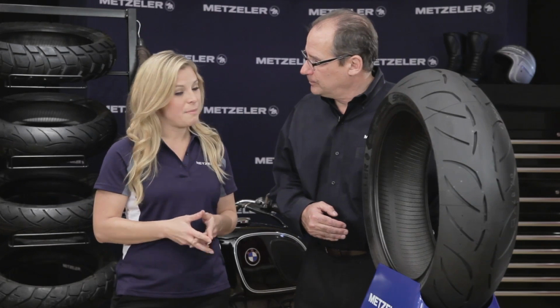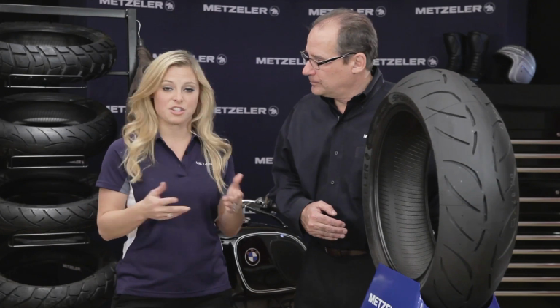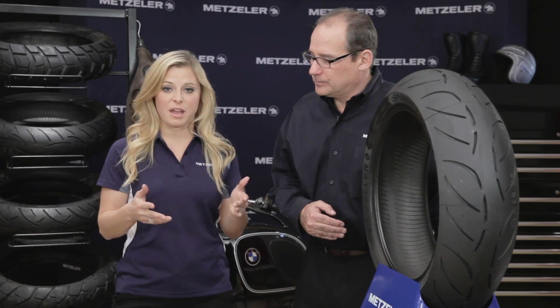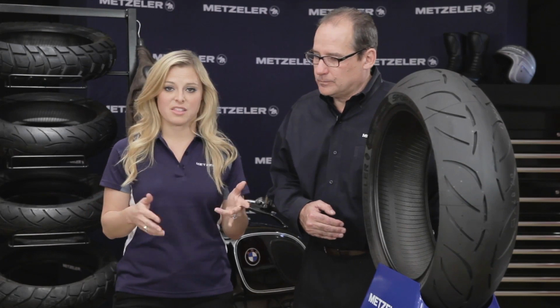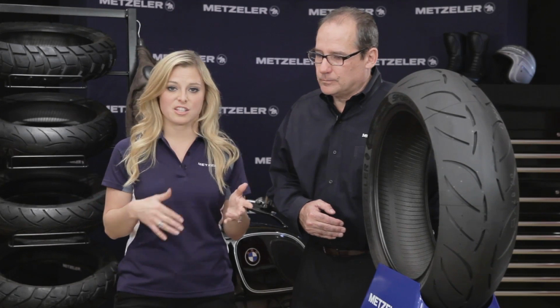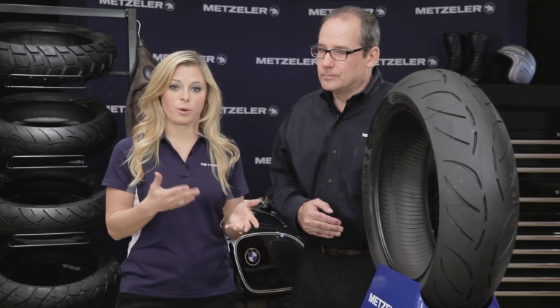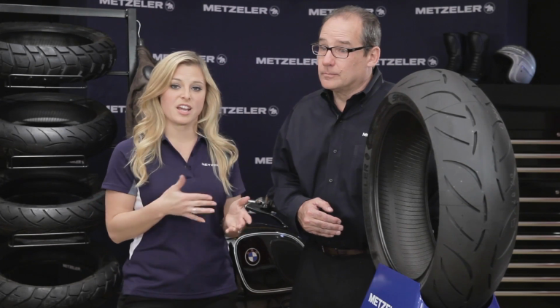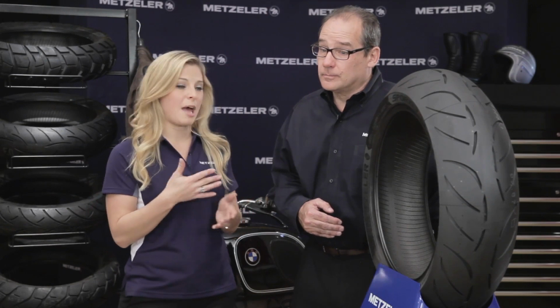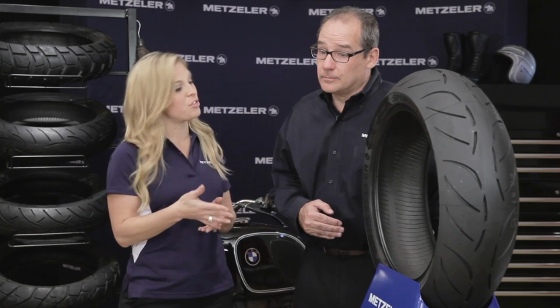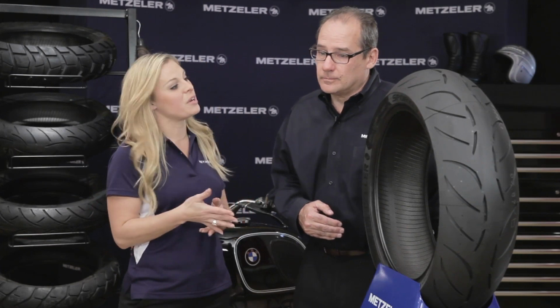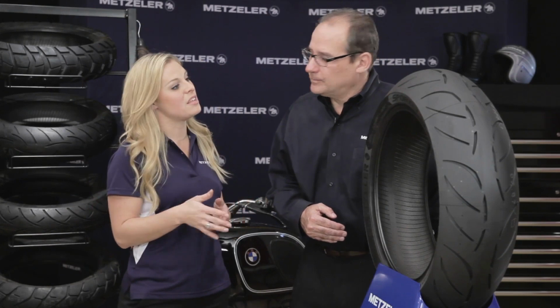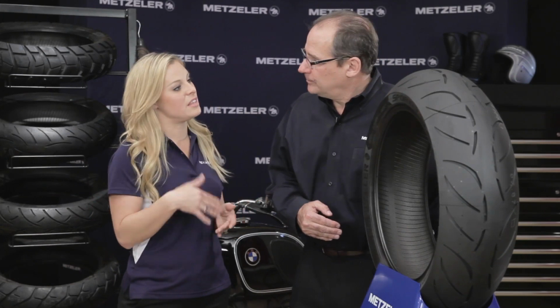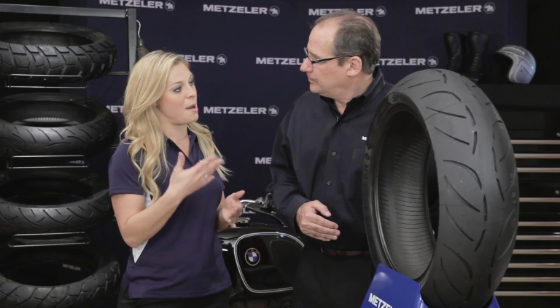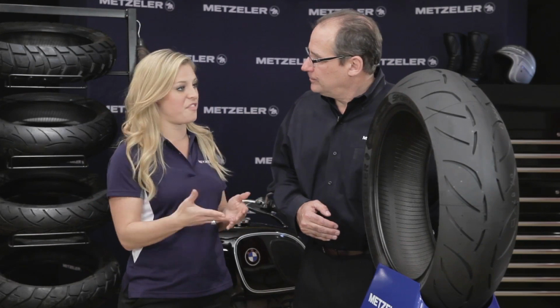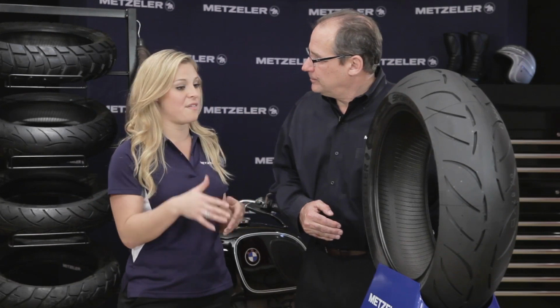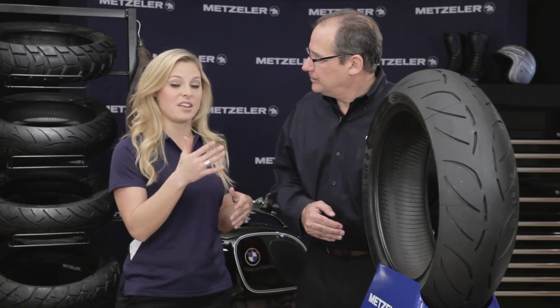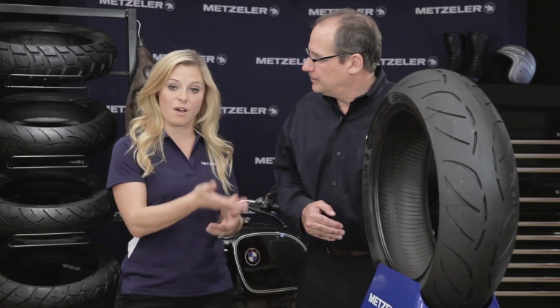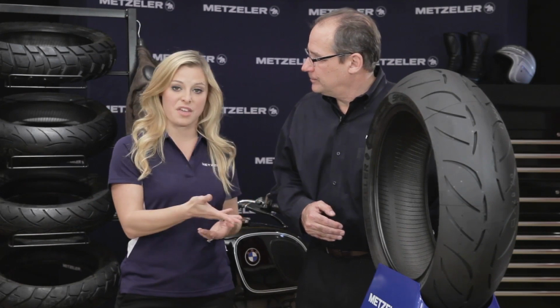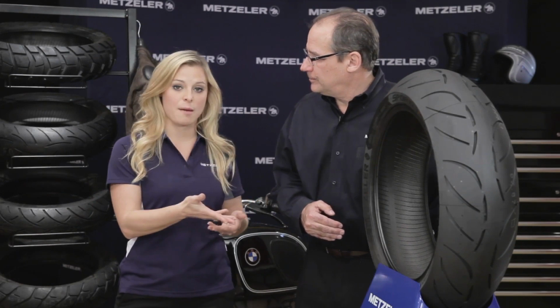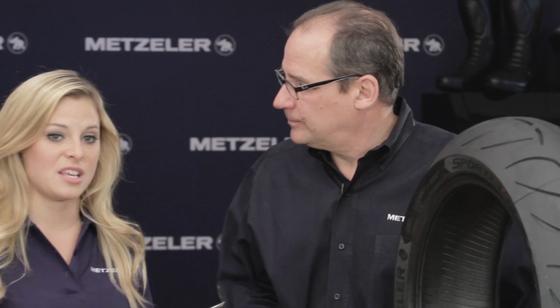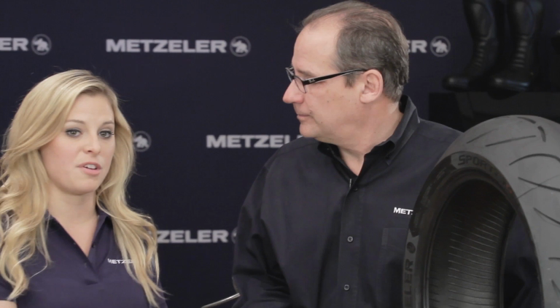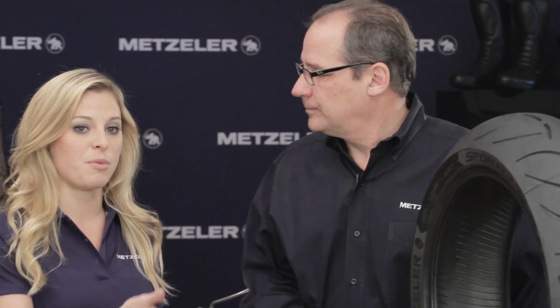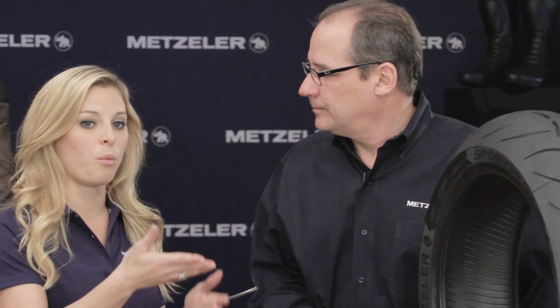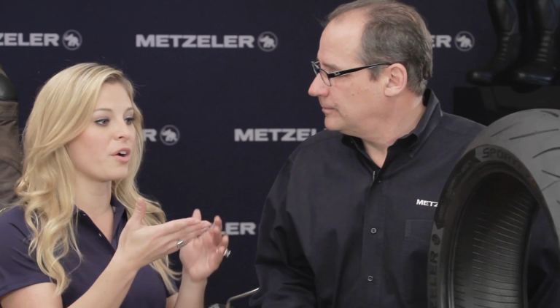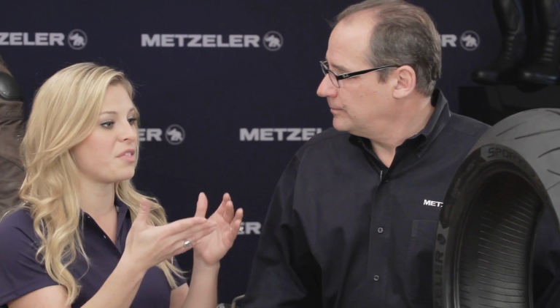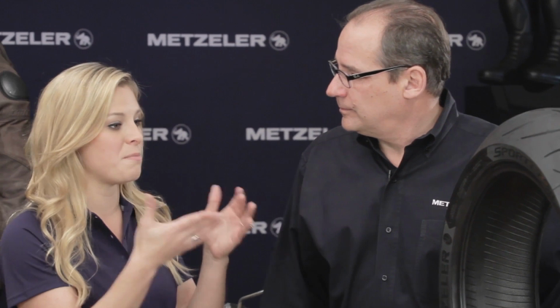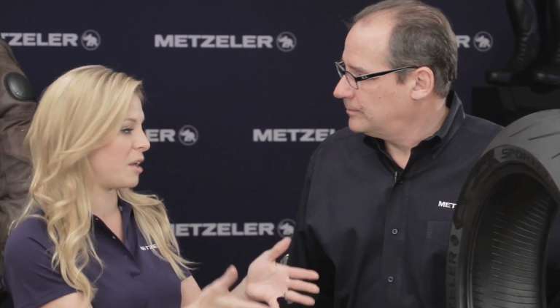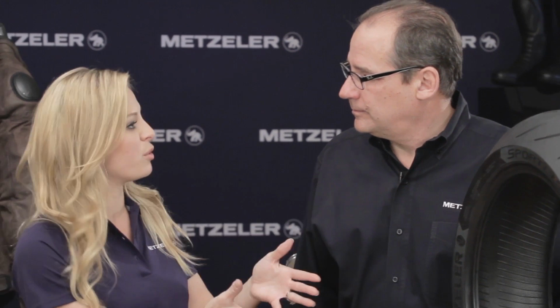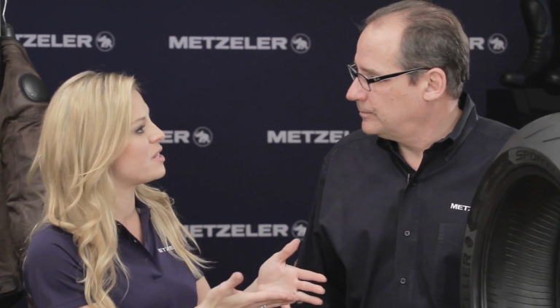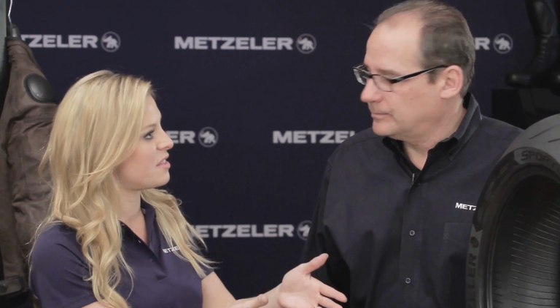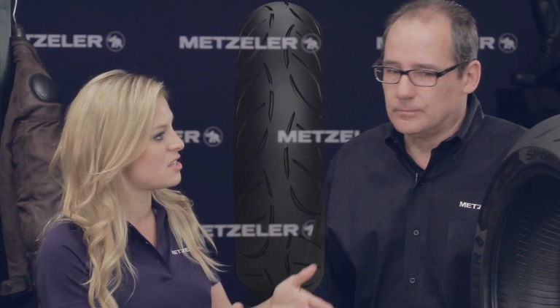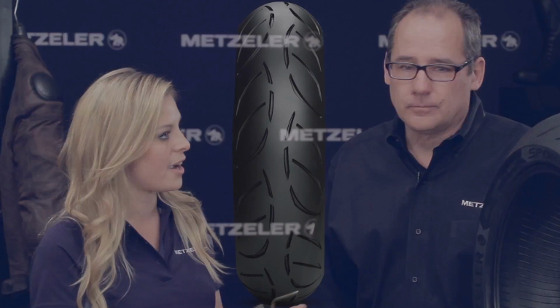Metzler made the Sportec M3, the M5, and now the M7 — but what are the big improvements on this tire?